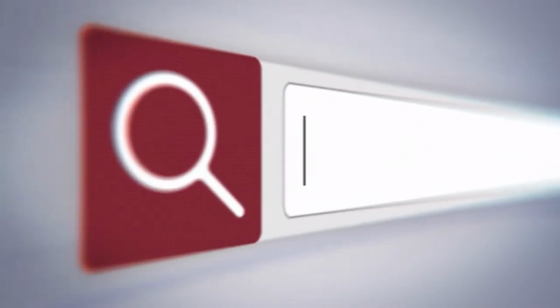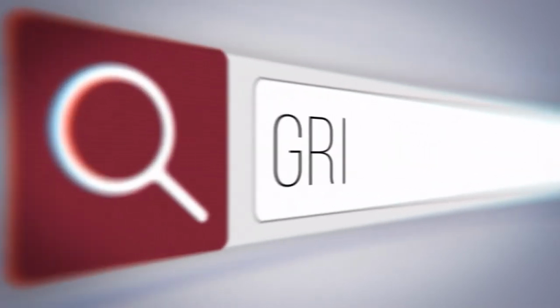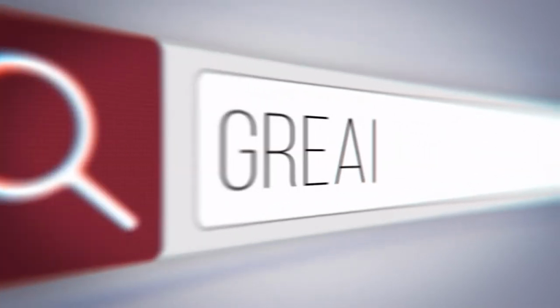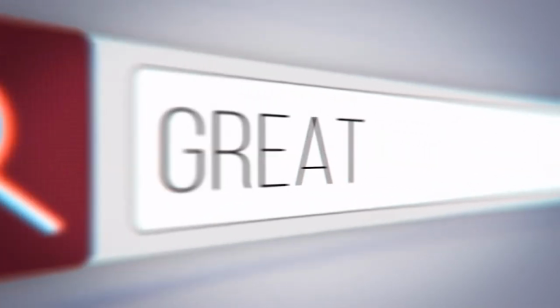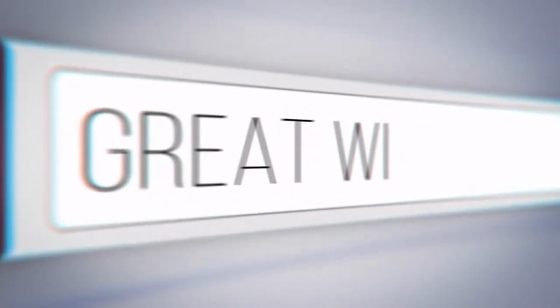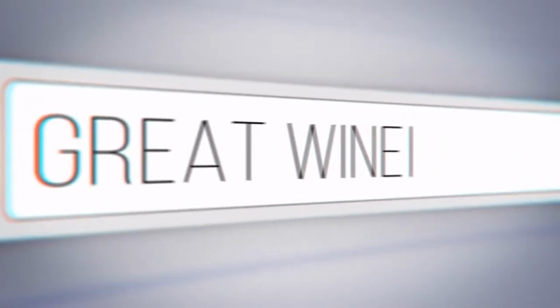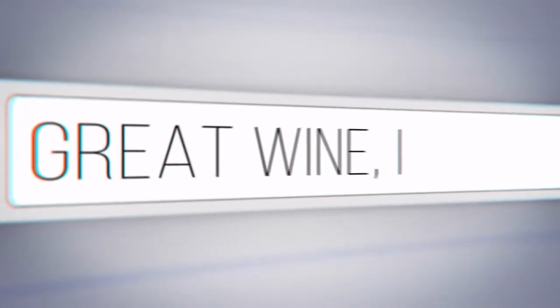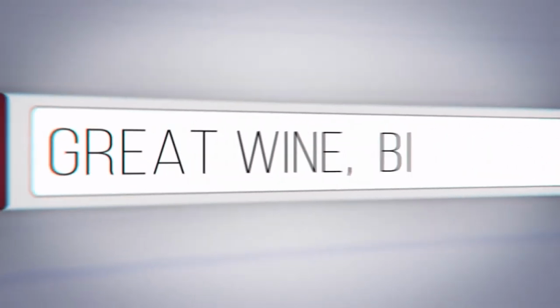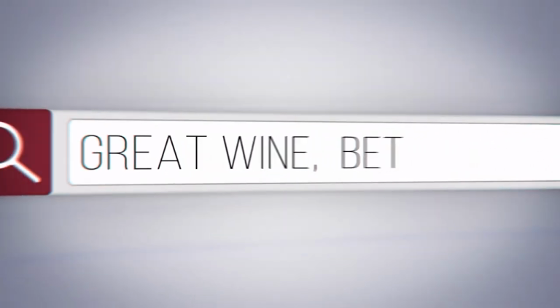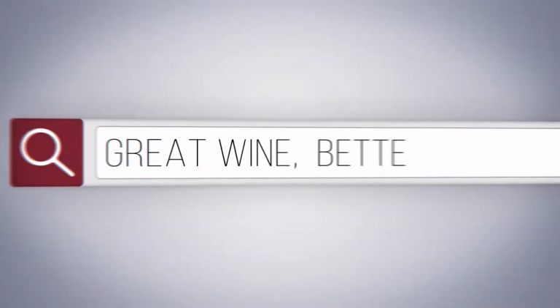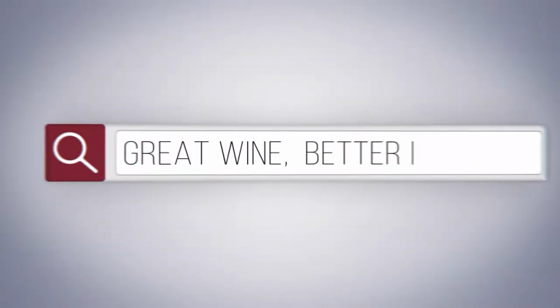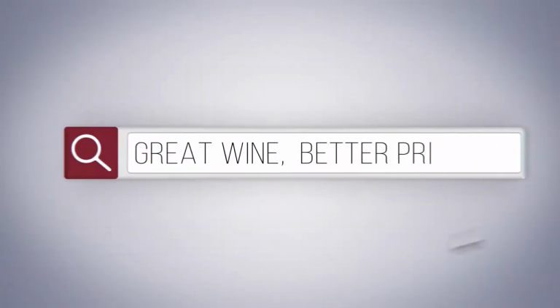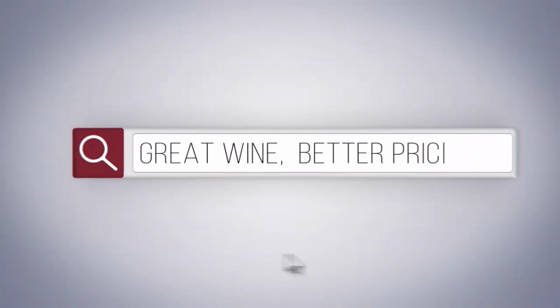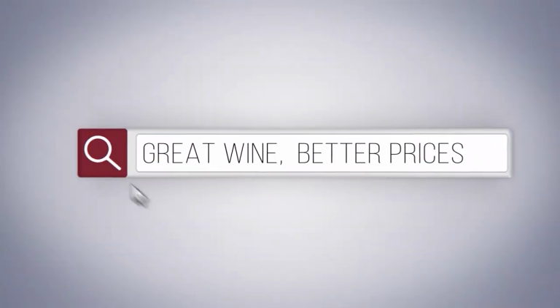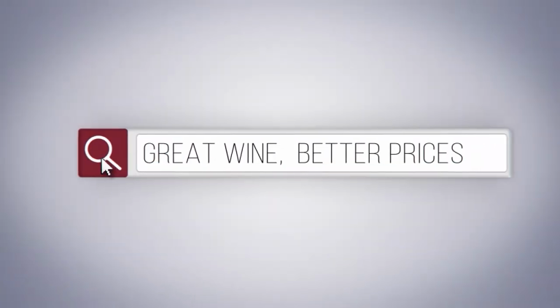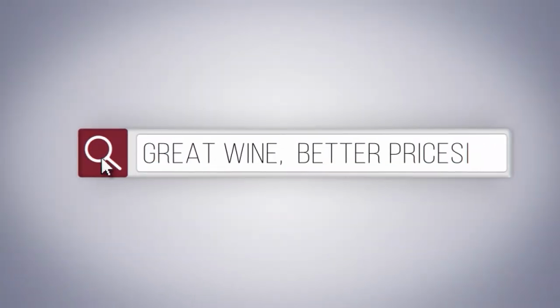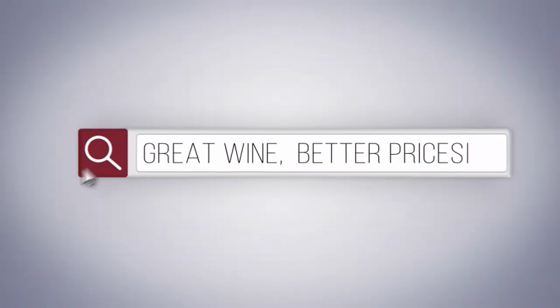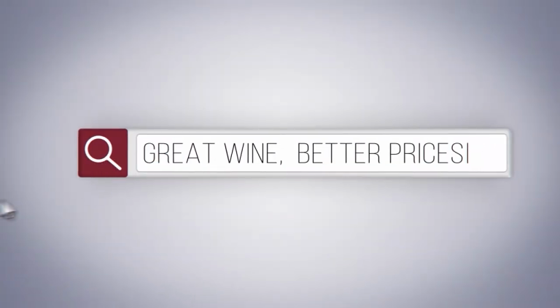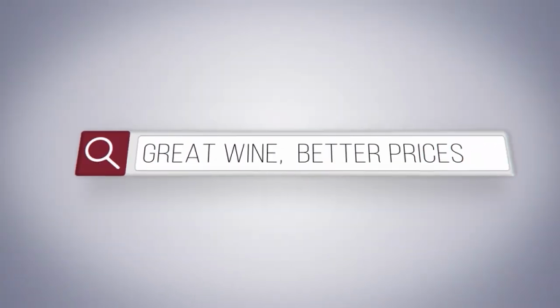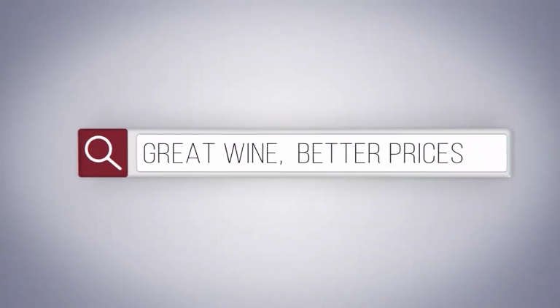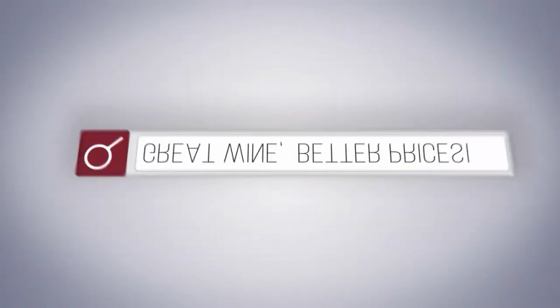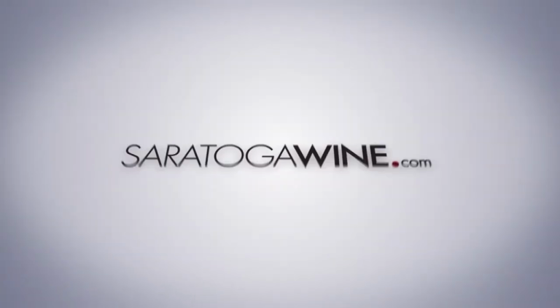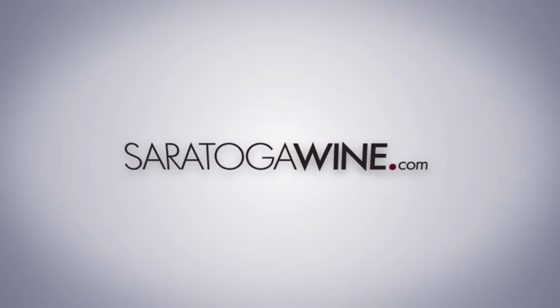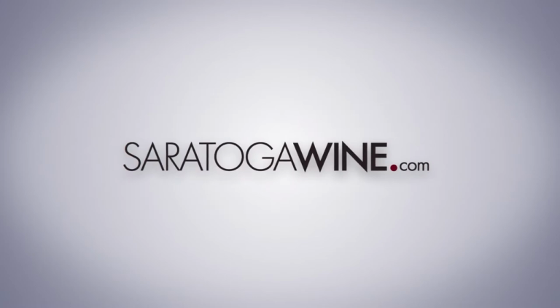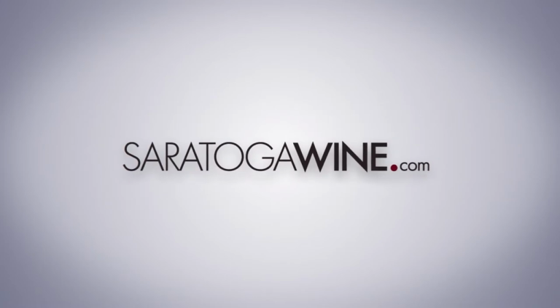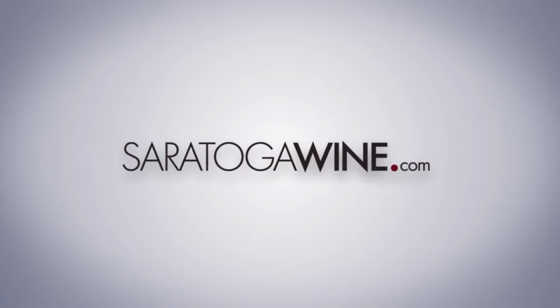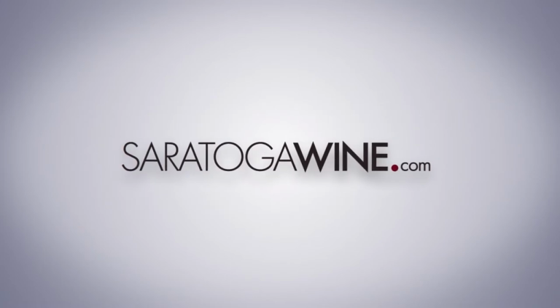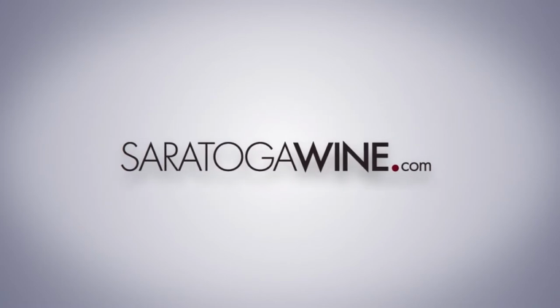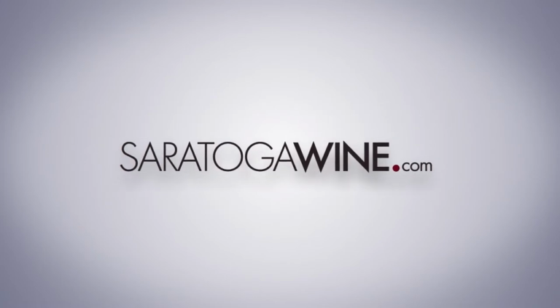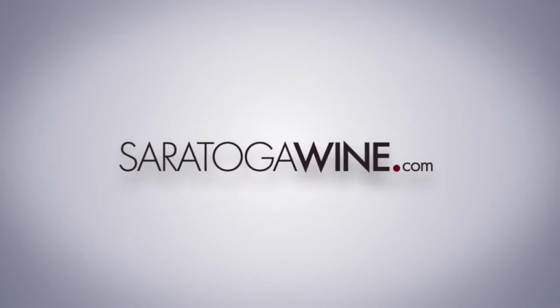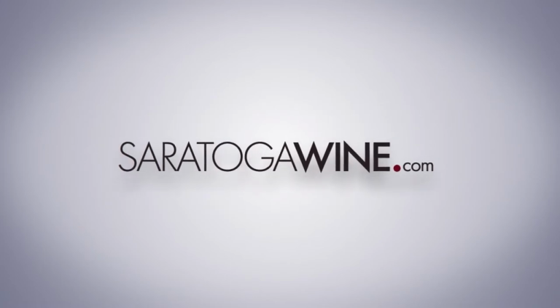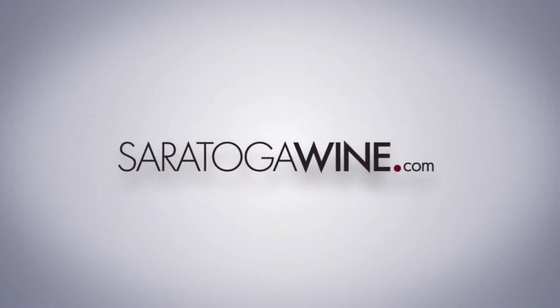Great wine. Better prices. Delivered right to your door. SaratogaWine.com.